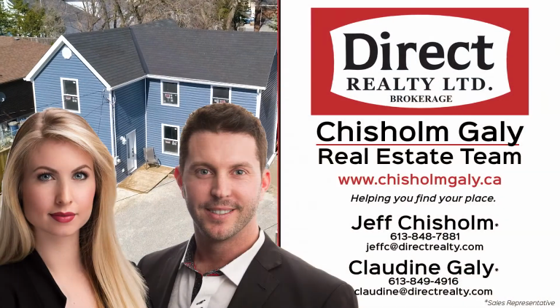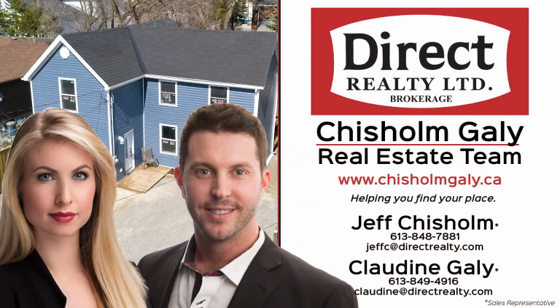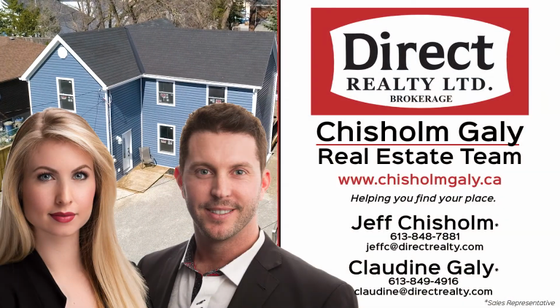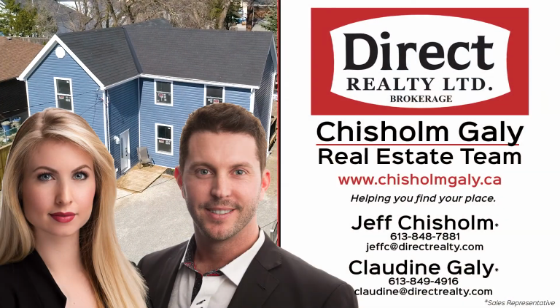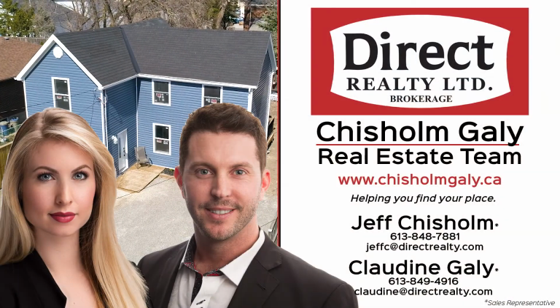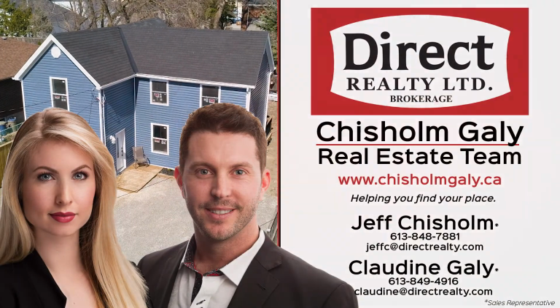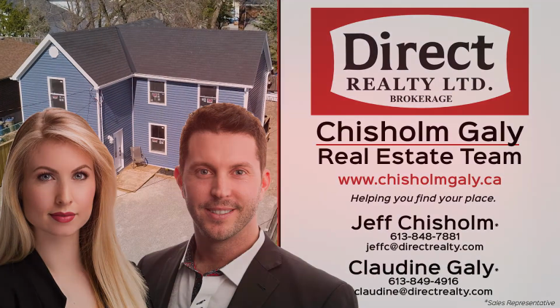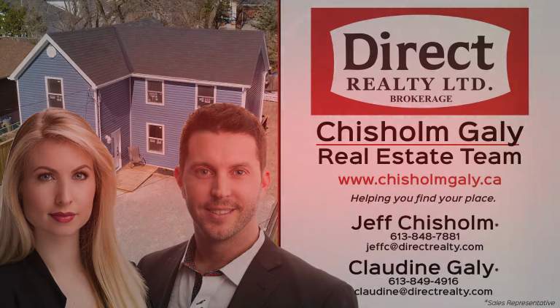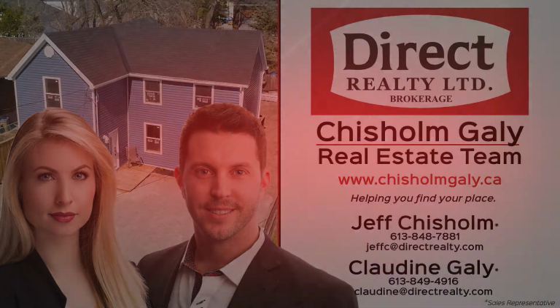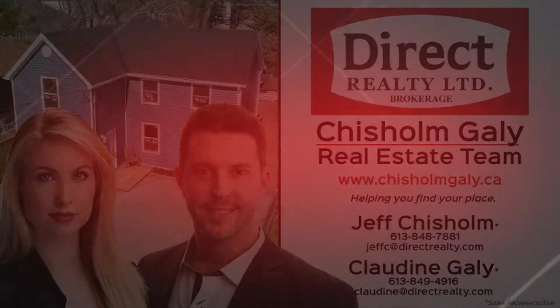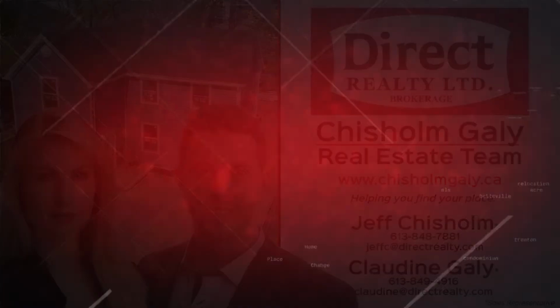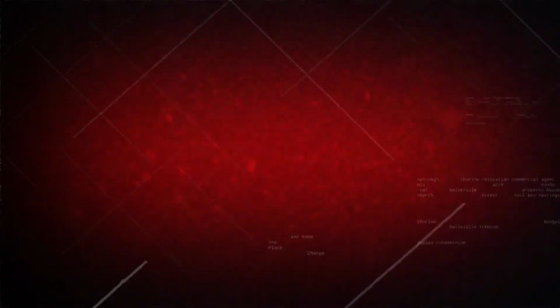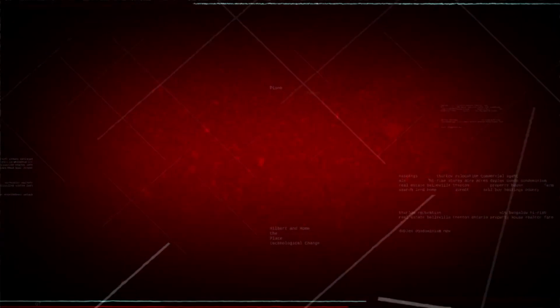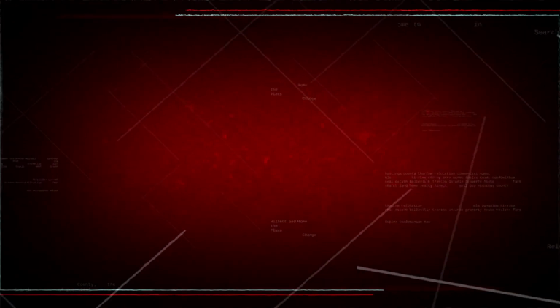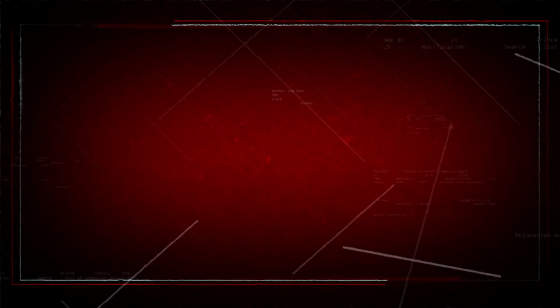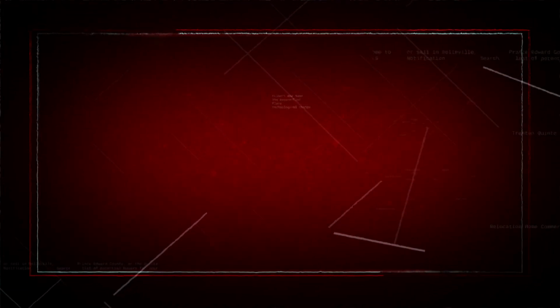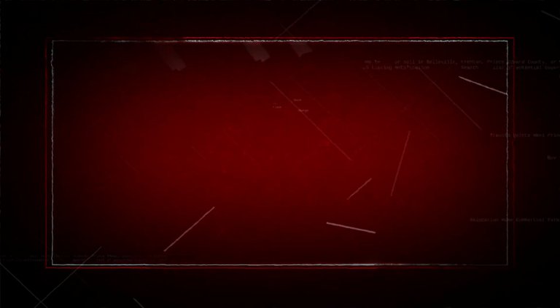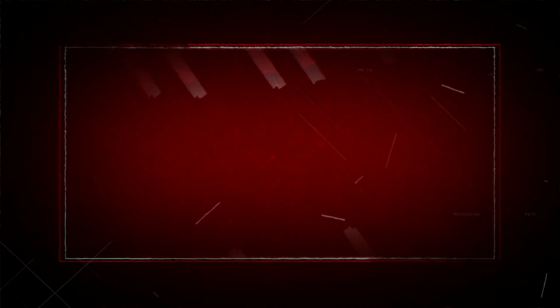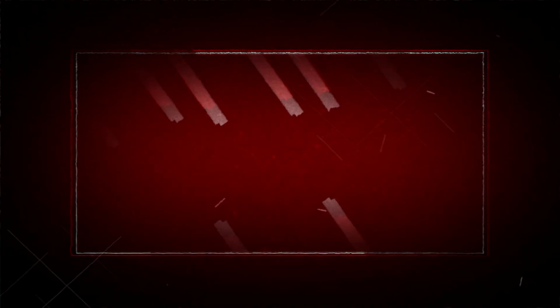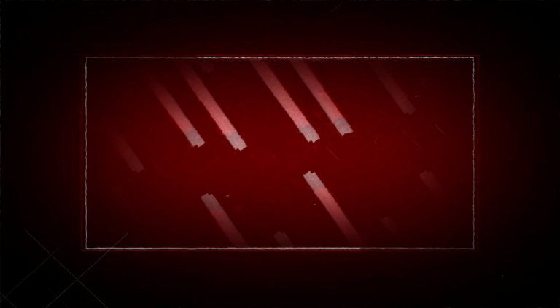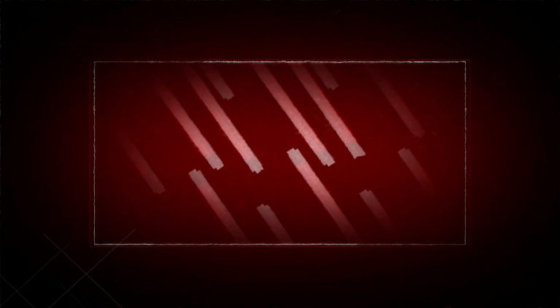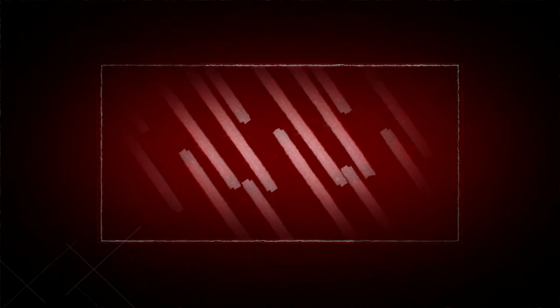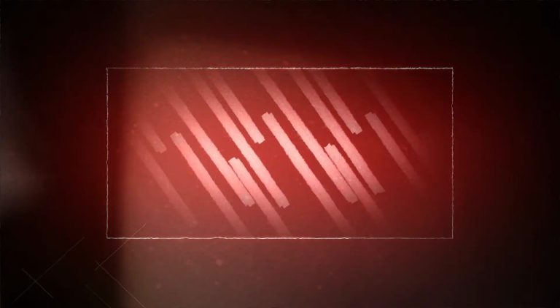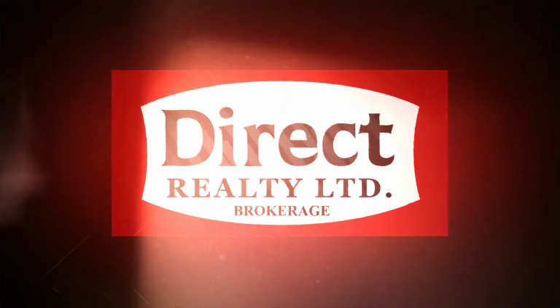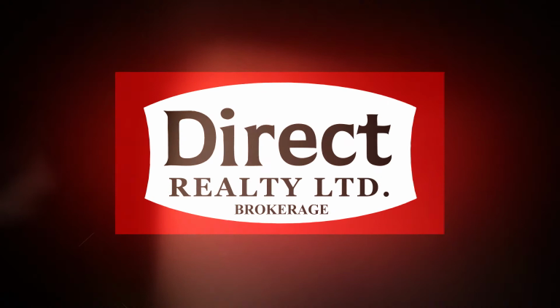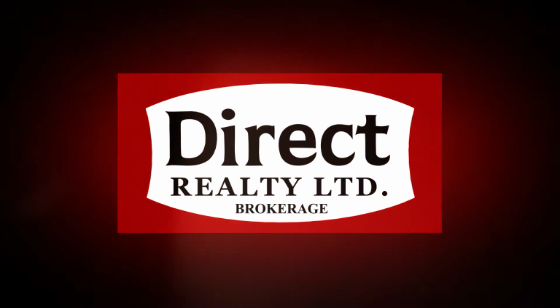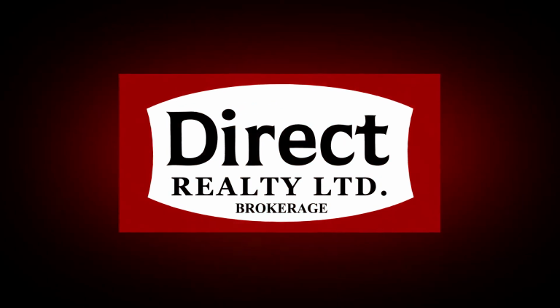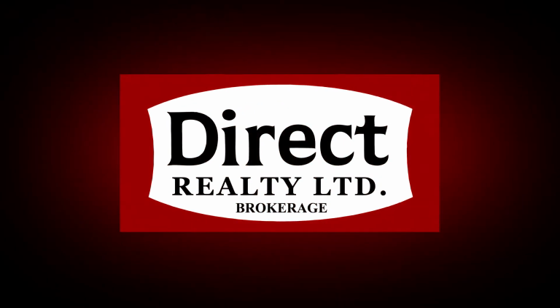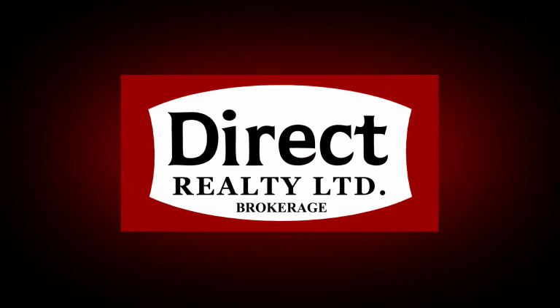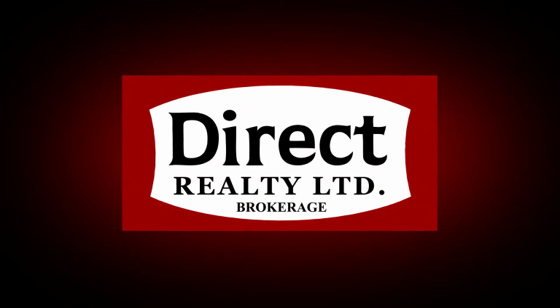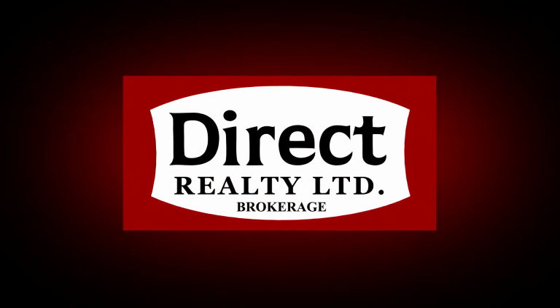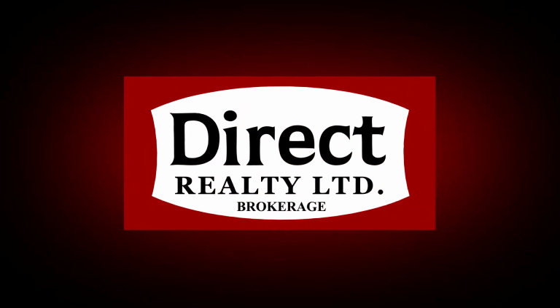For more information, give us a call. I'm Jeff Chisholm, Sales Representative with Direct Realty Limited Brokerage. Thanks for watching.